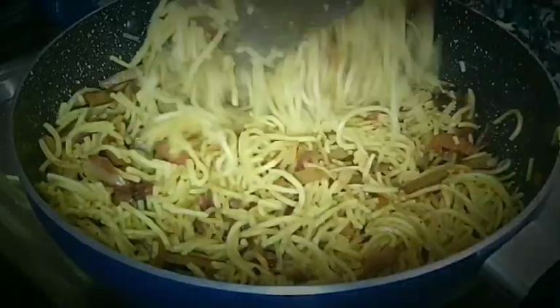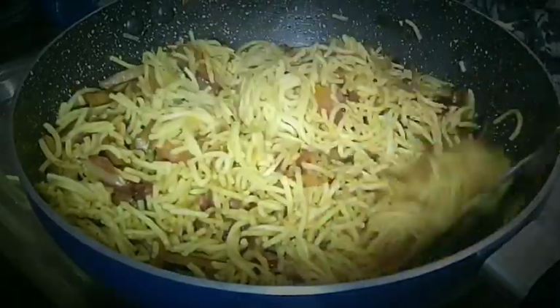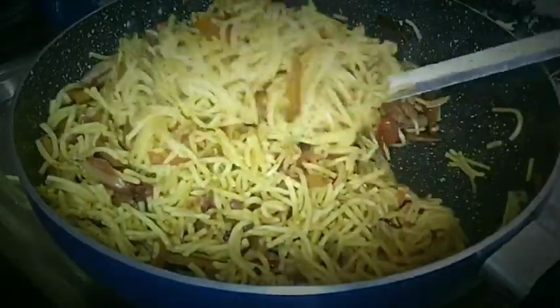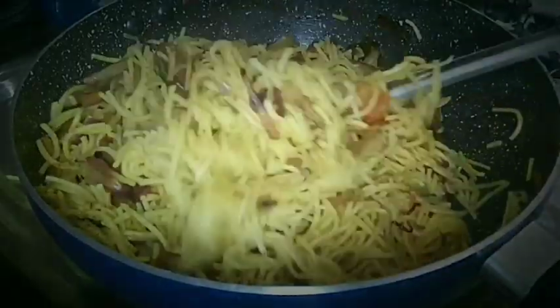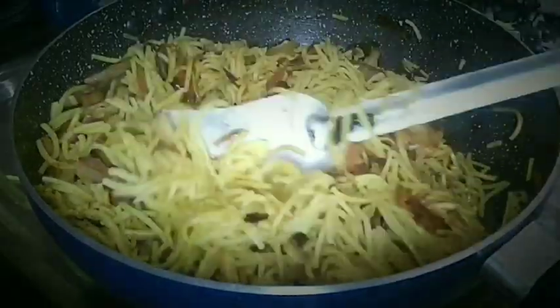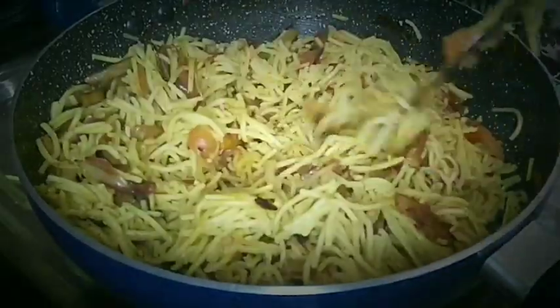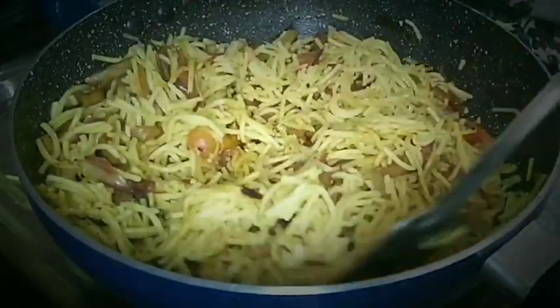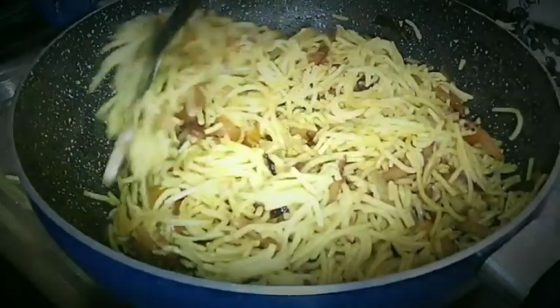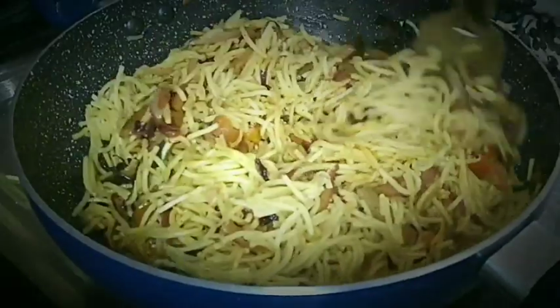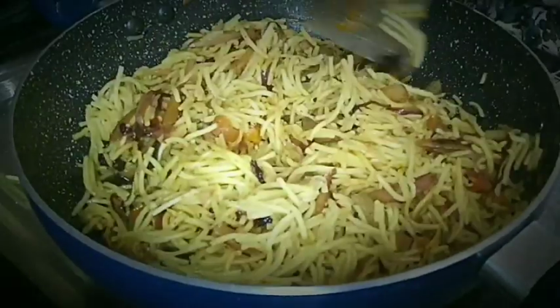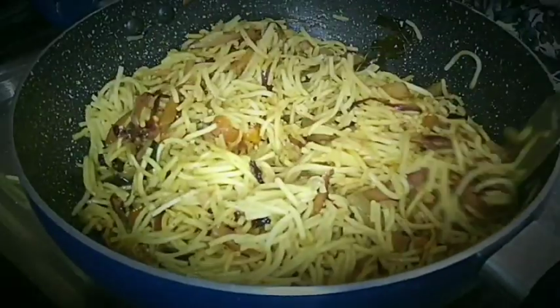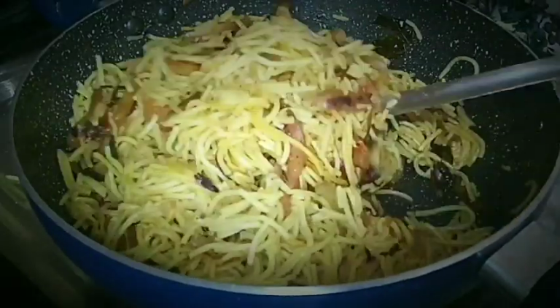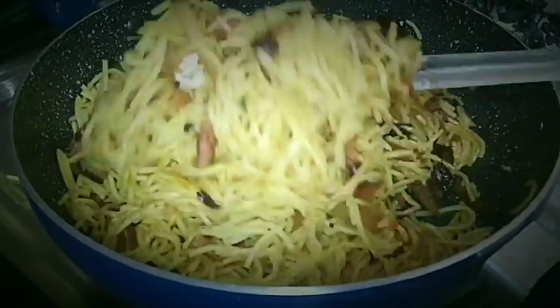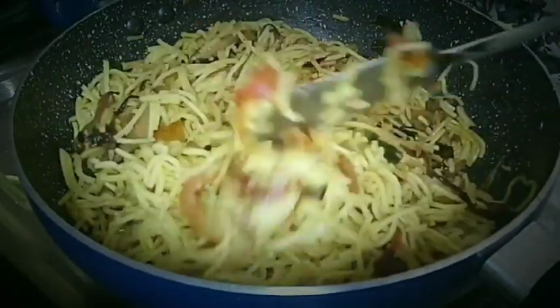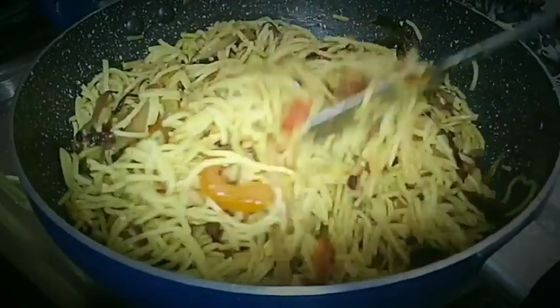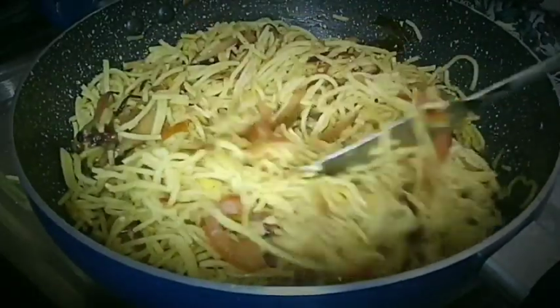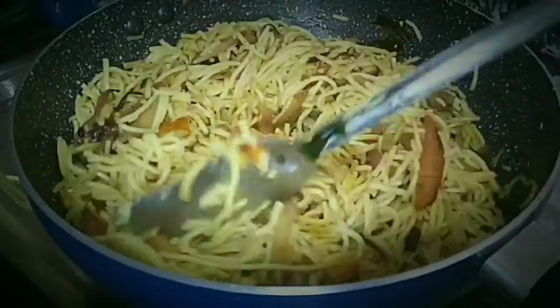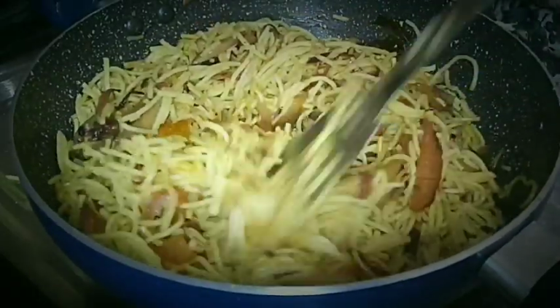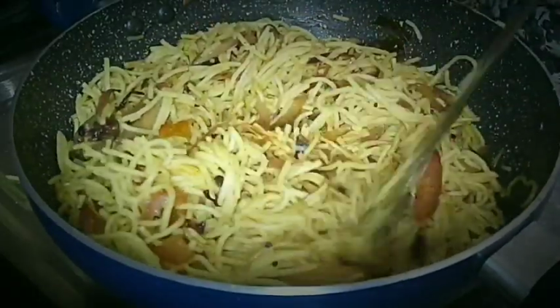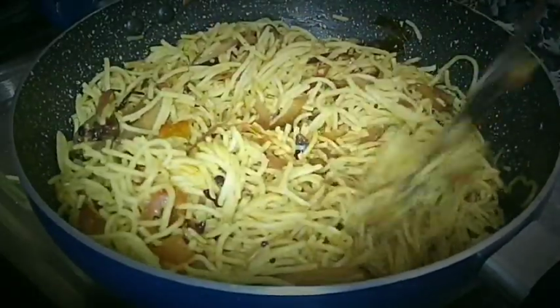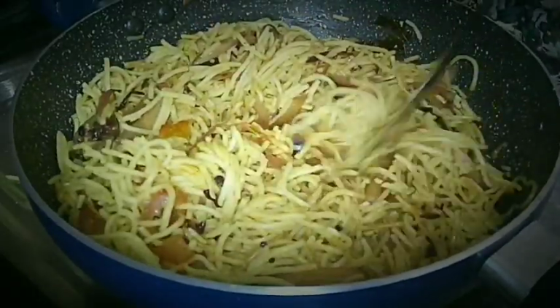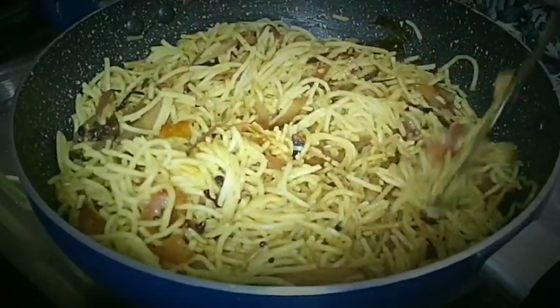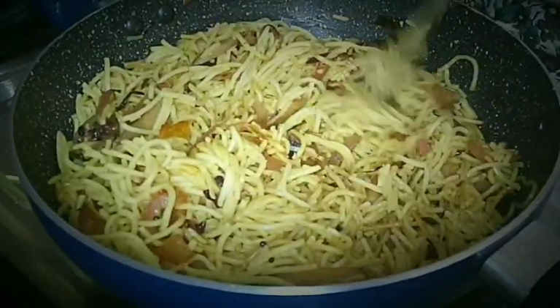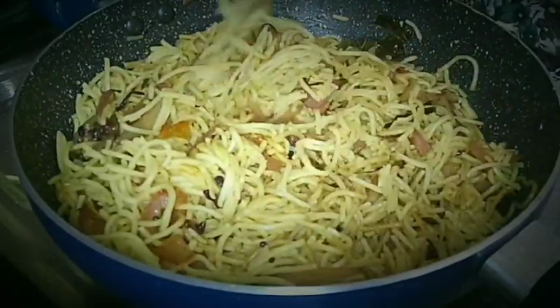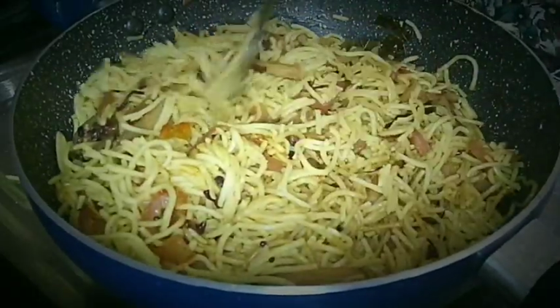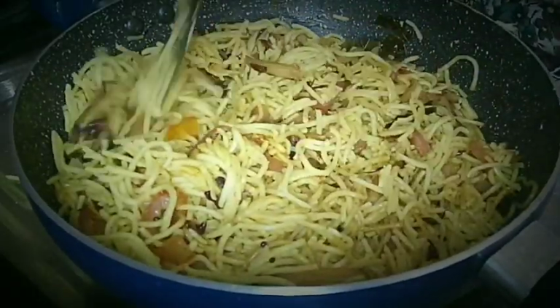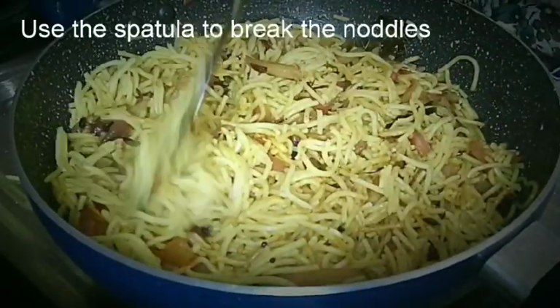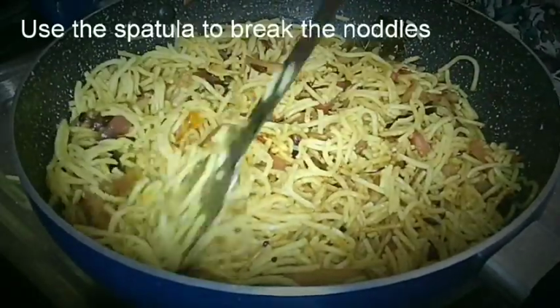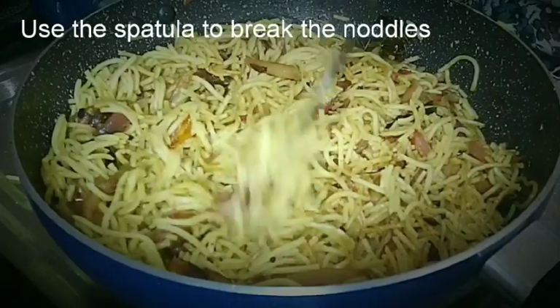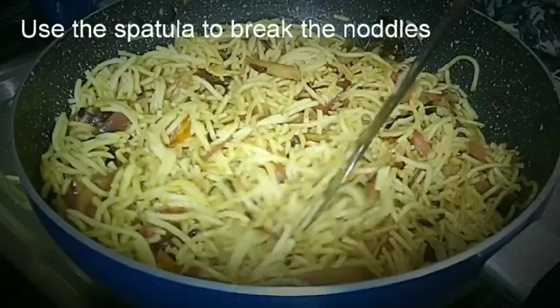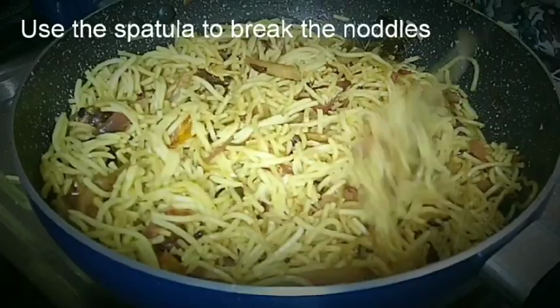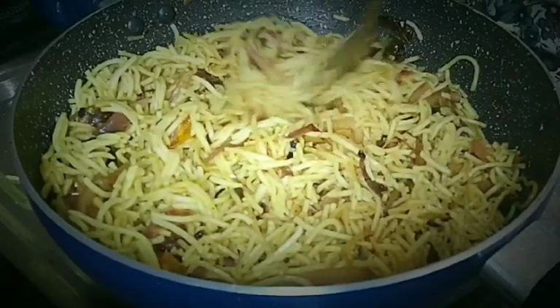When it is mixed well, use the spatula to break the noodles apart. Stir and fry for 3–4 minutes.